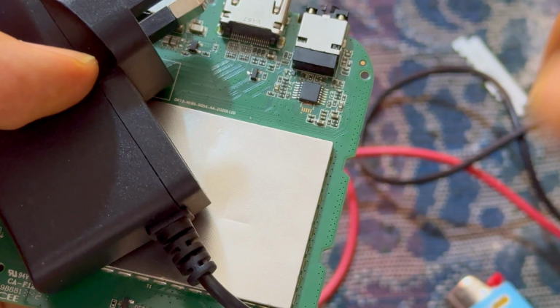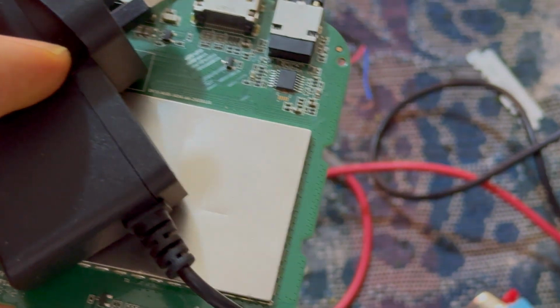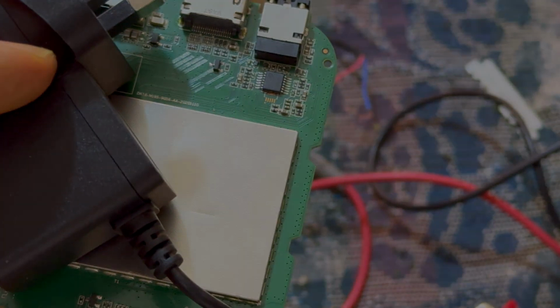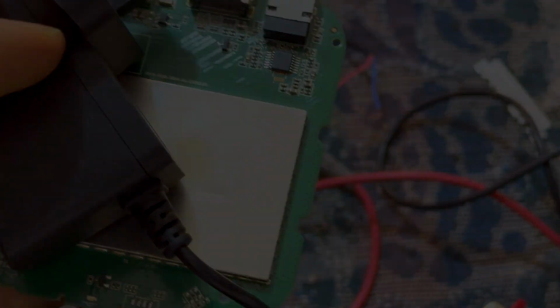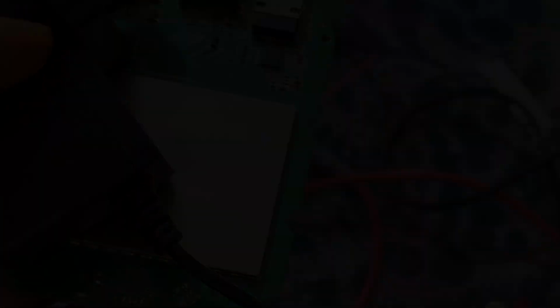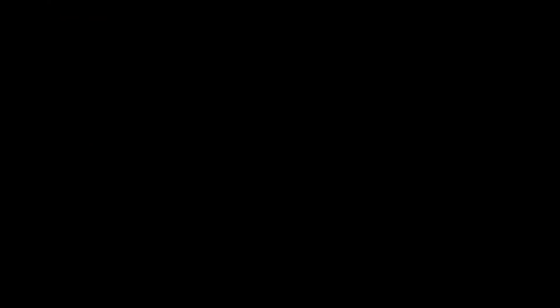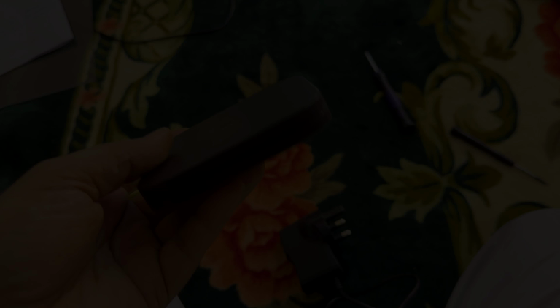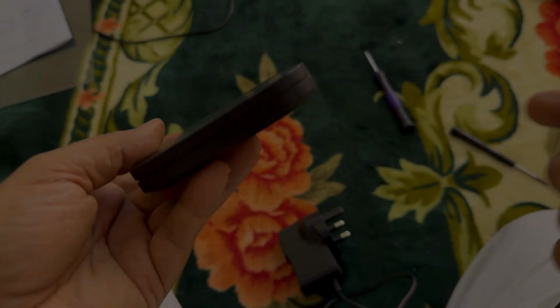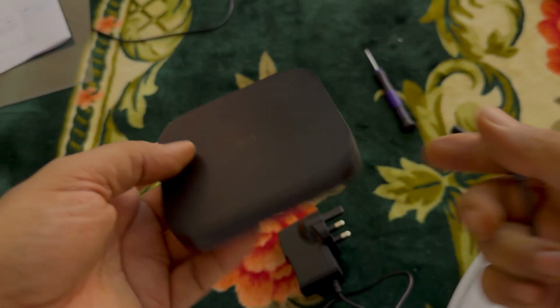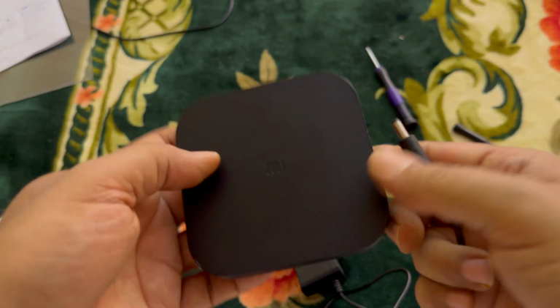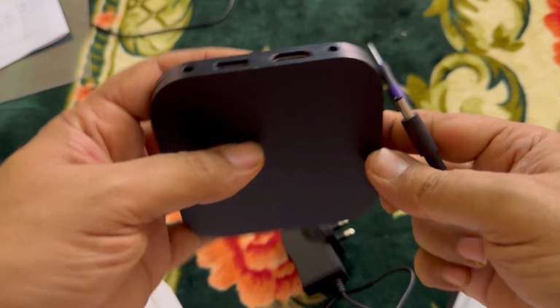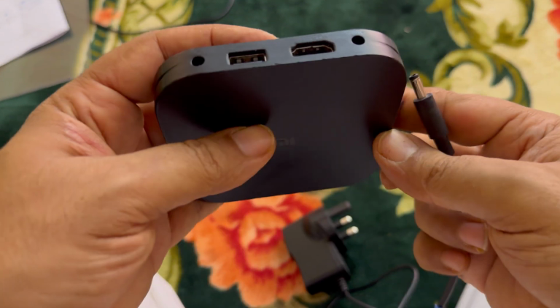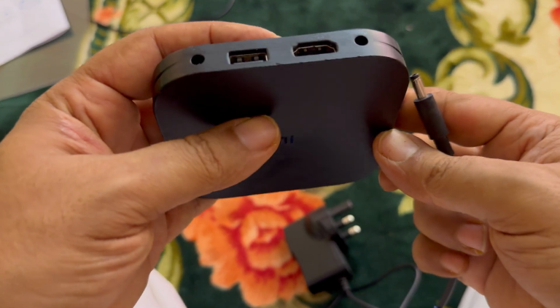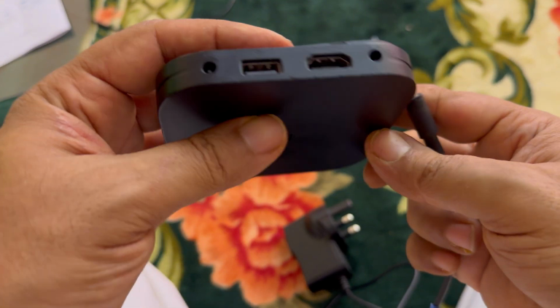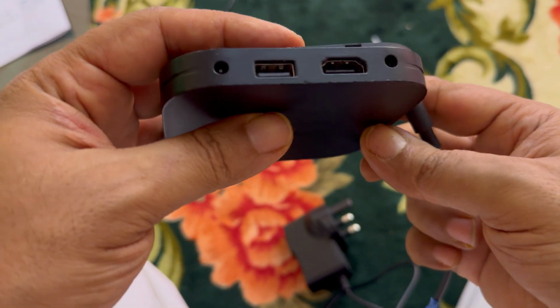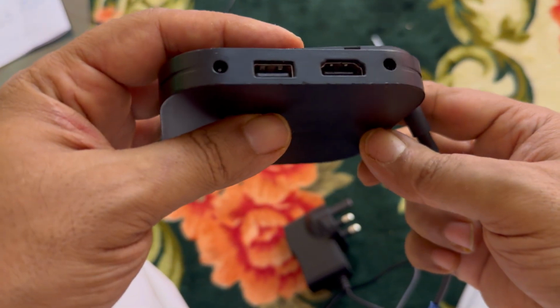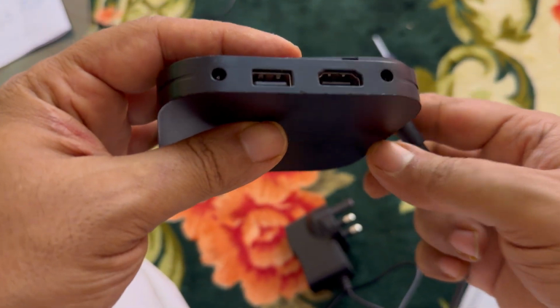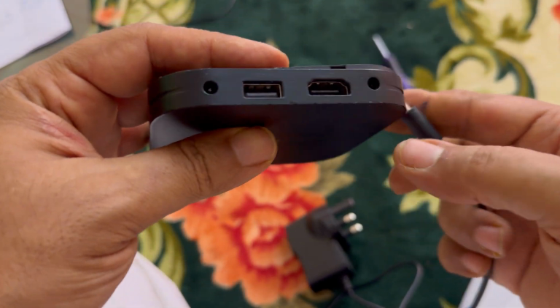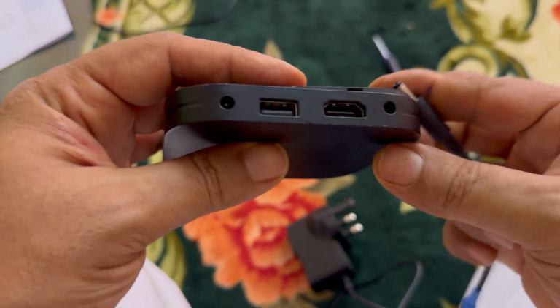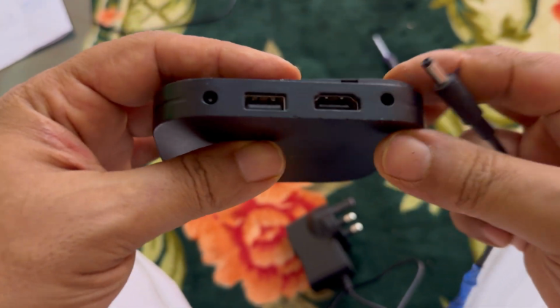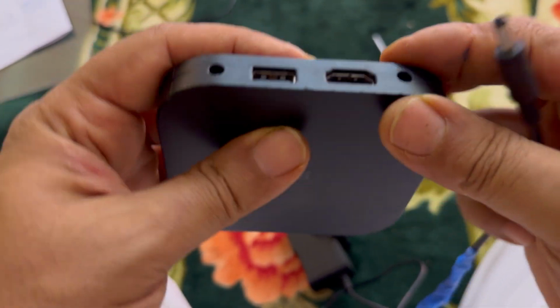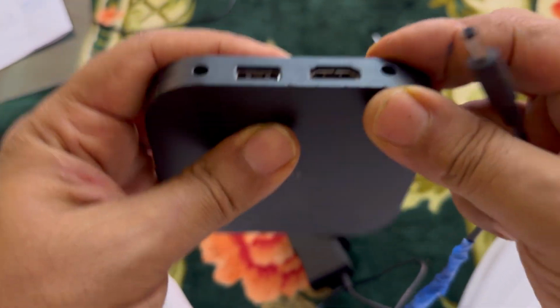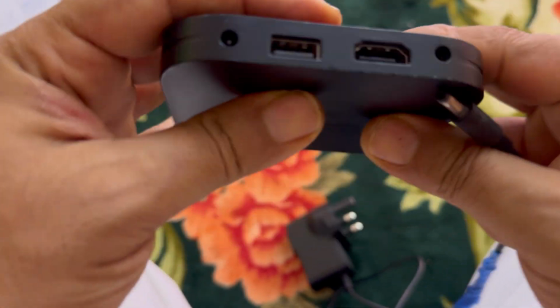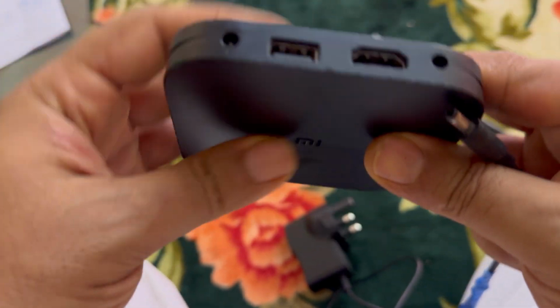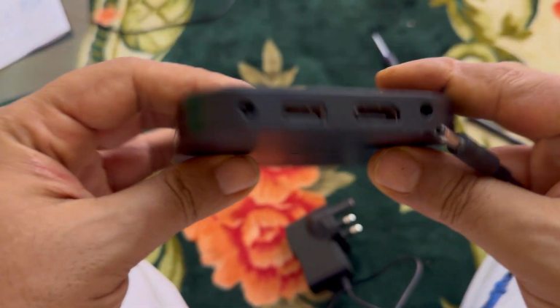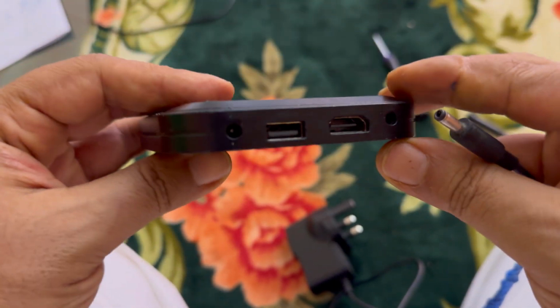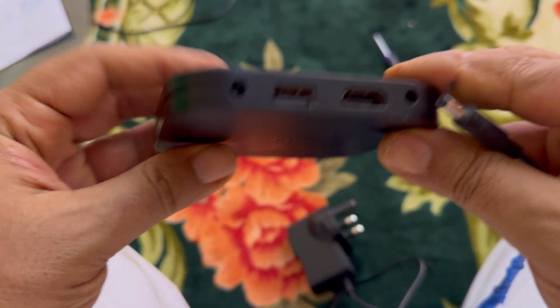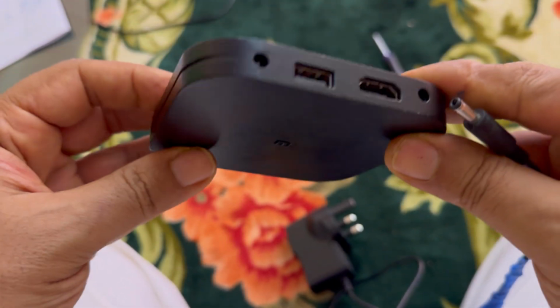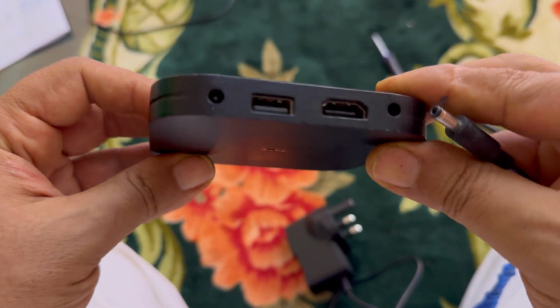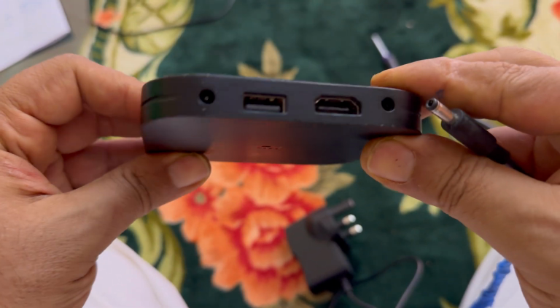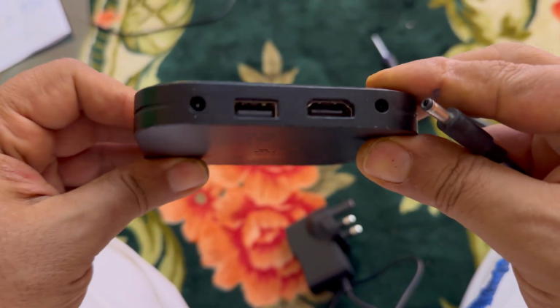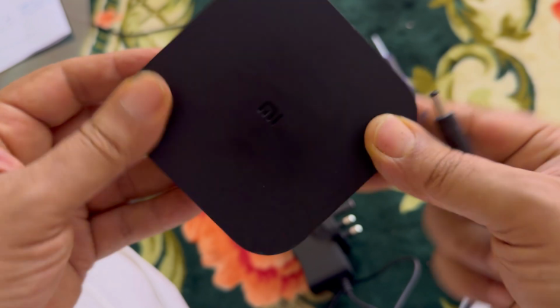Now it looks like this — good. Let's go ahead and reassemble it. I'll give it to the boys now; it should work.